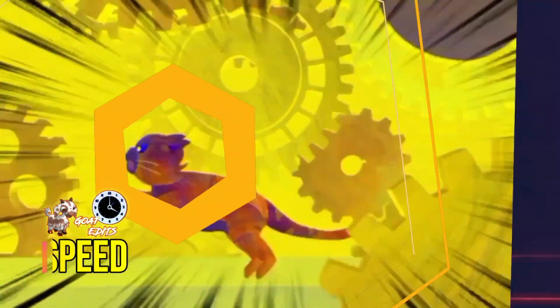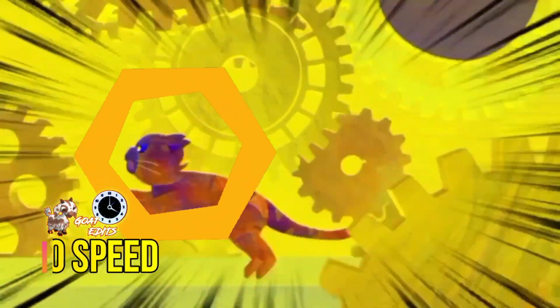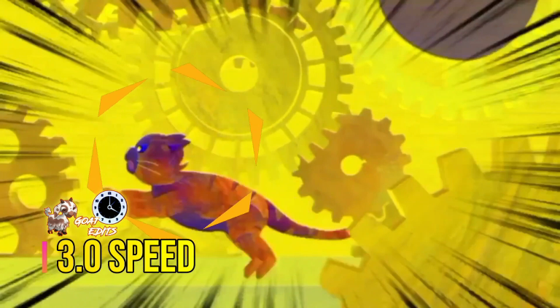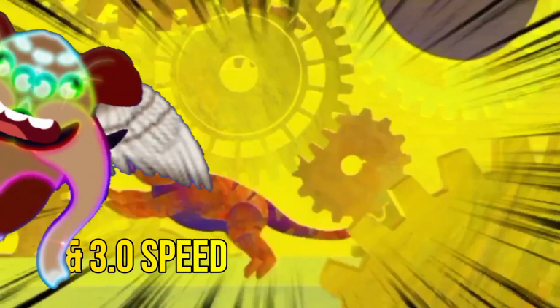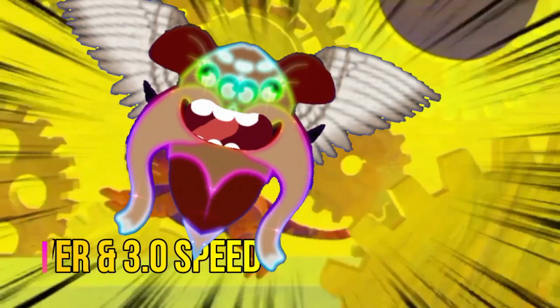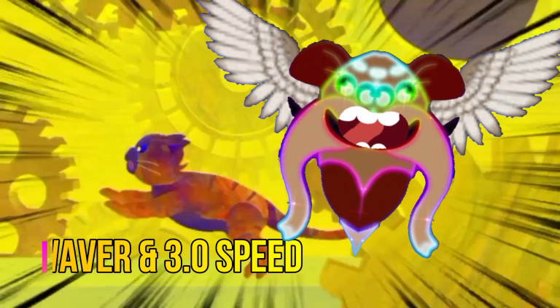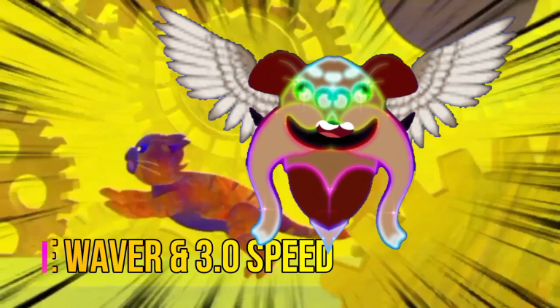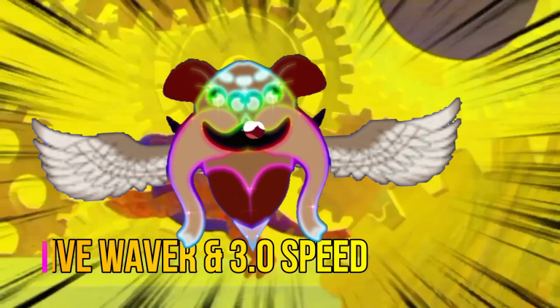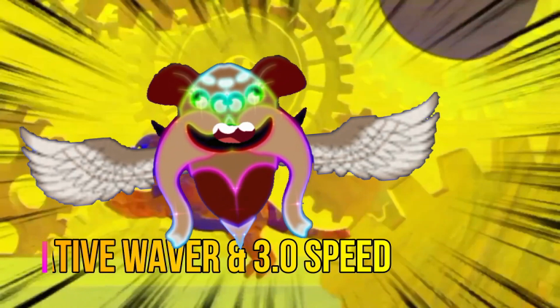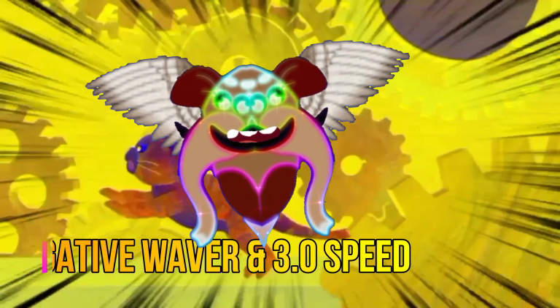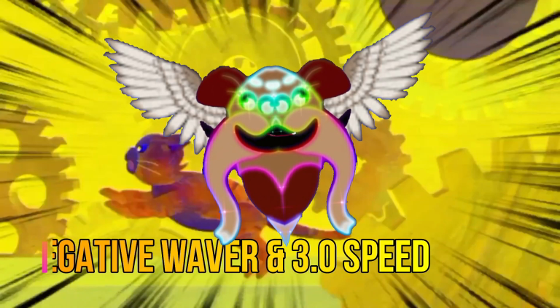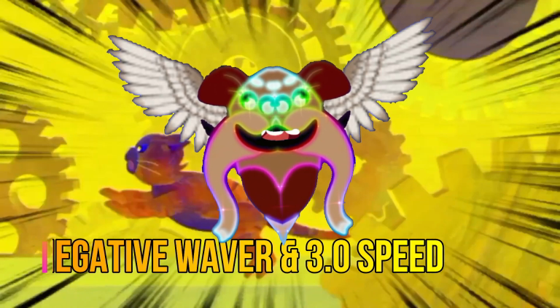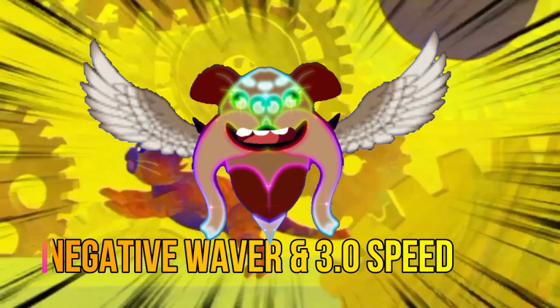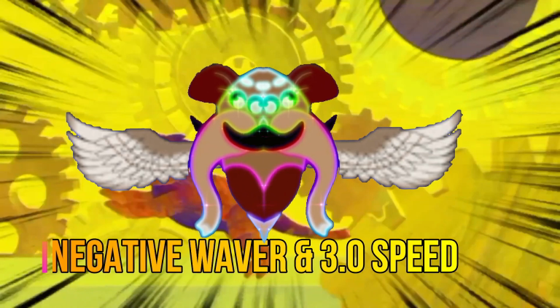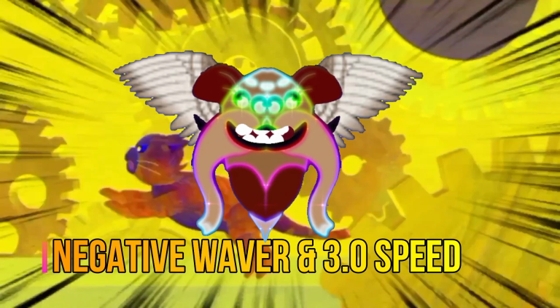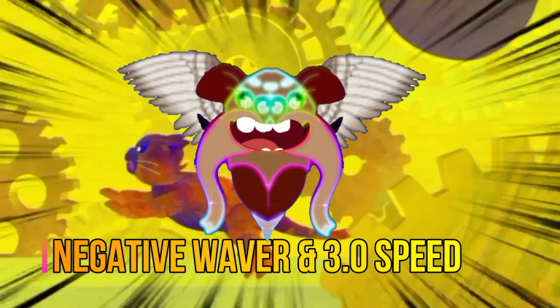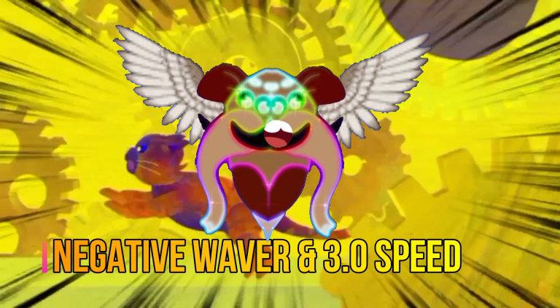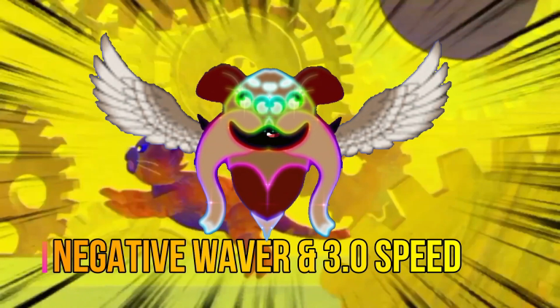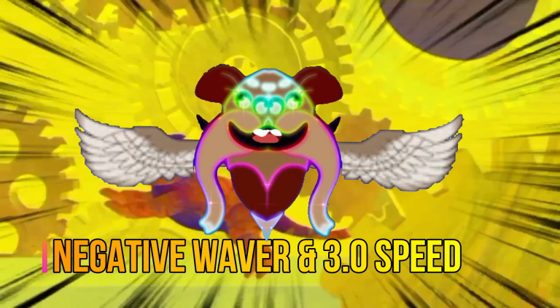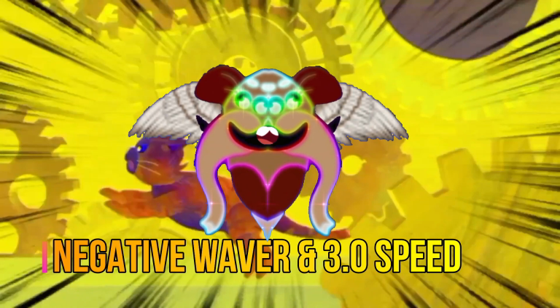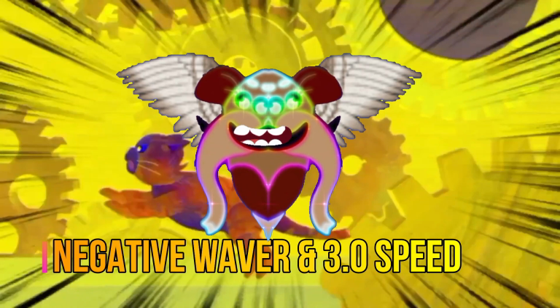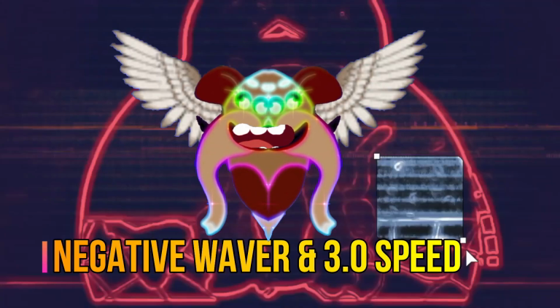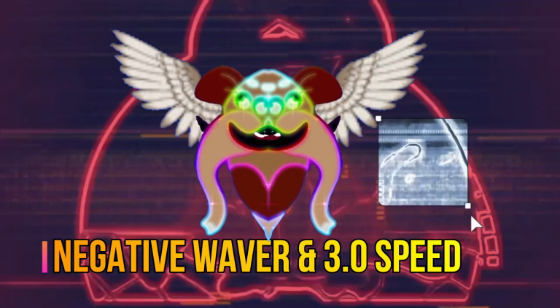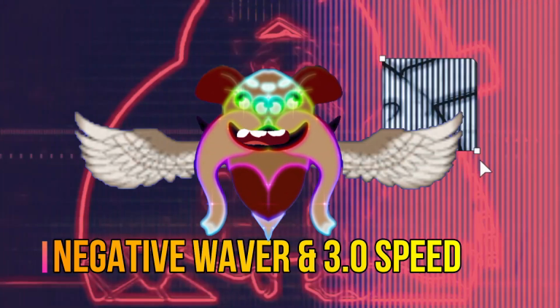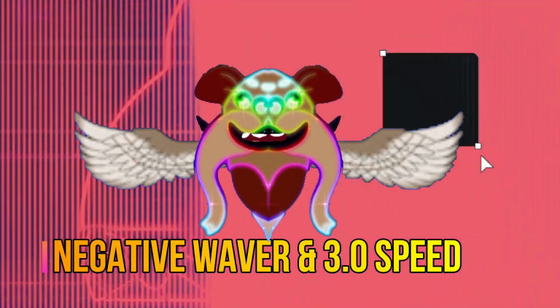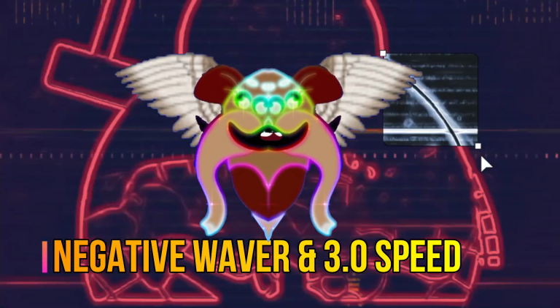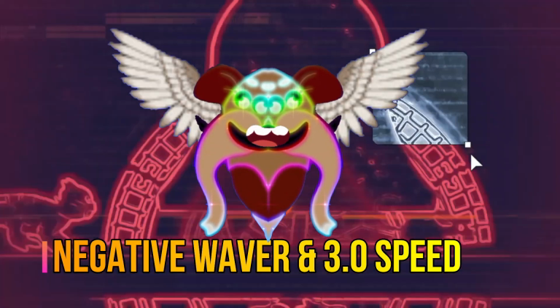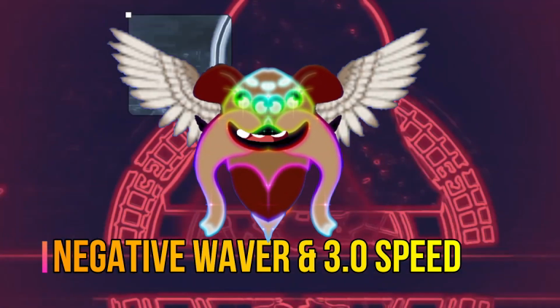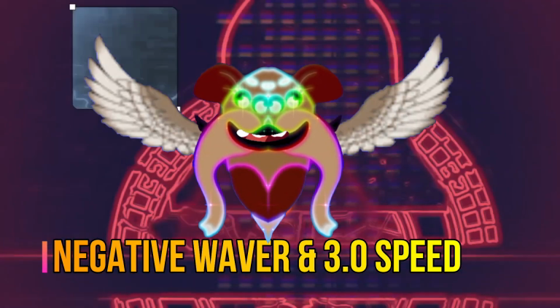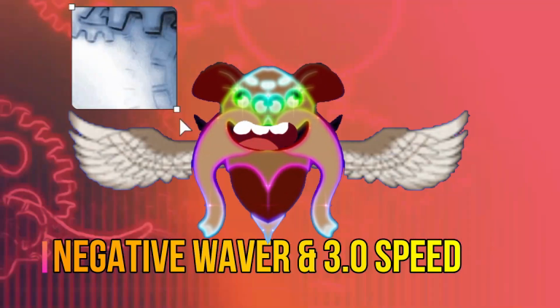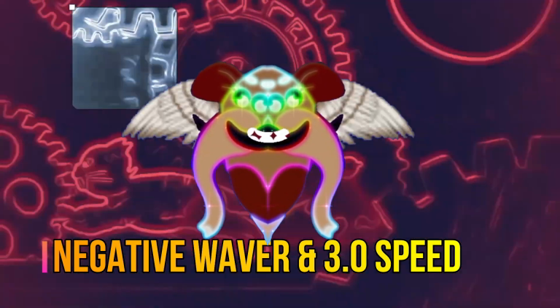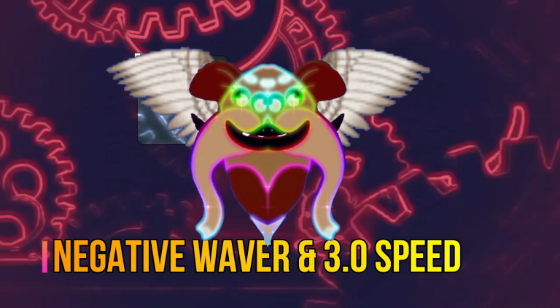All clips in negative waiver plus 3.0 speed combo video effect.